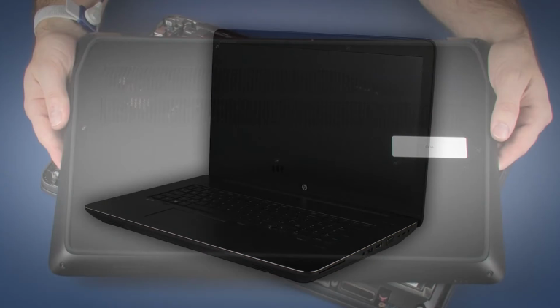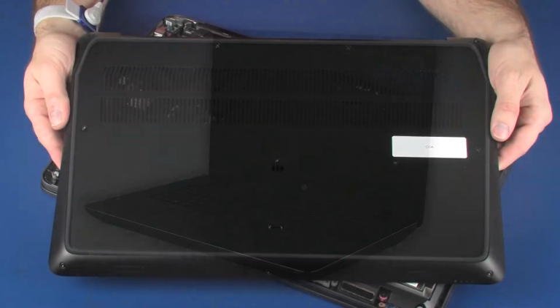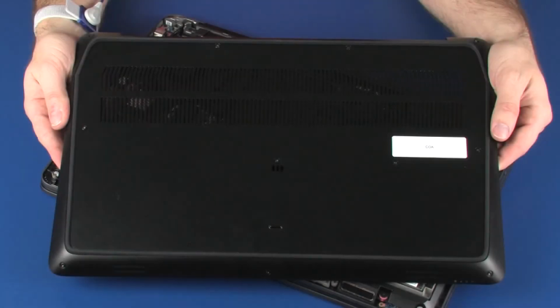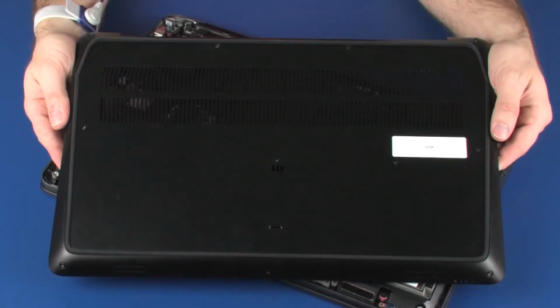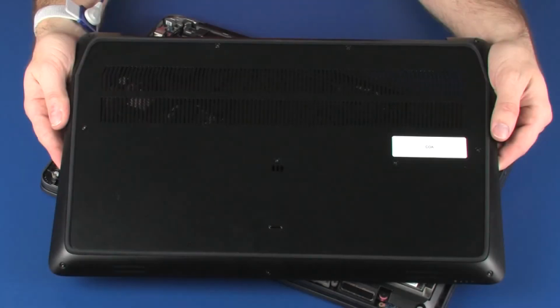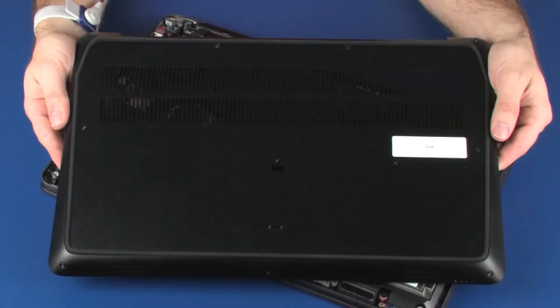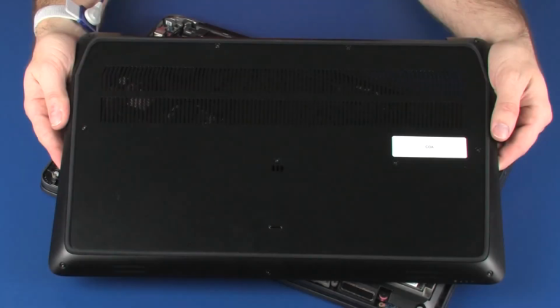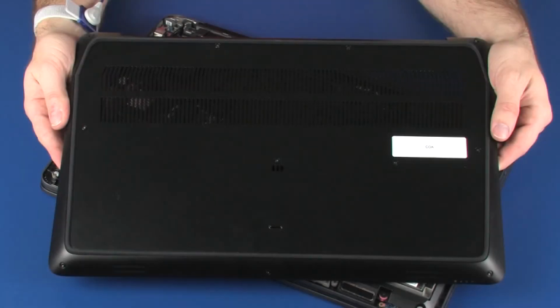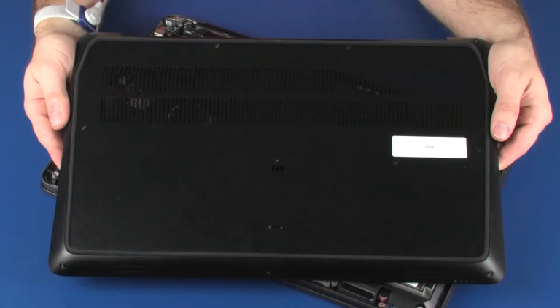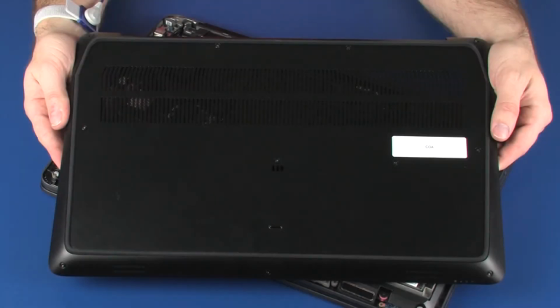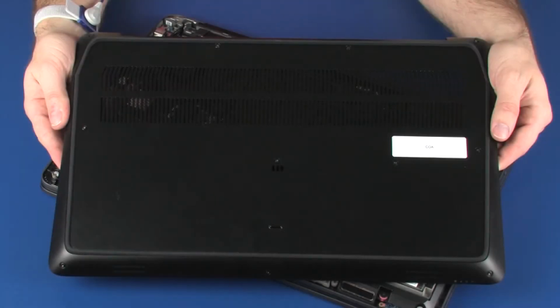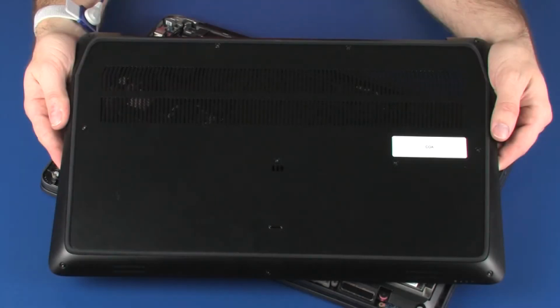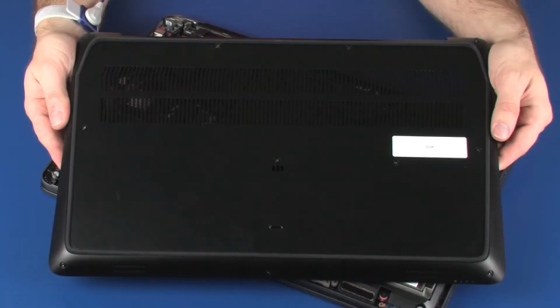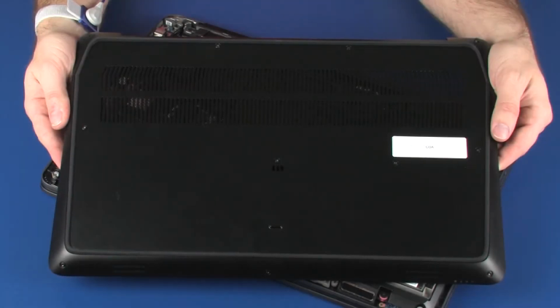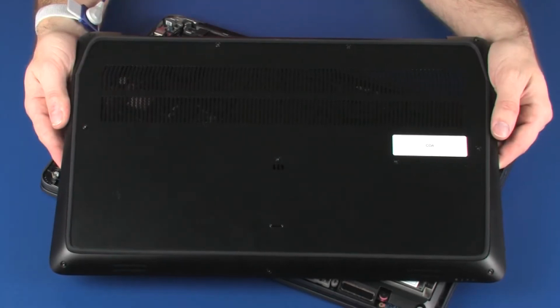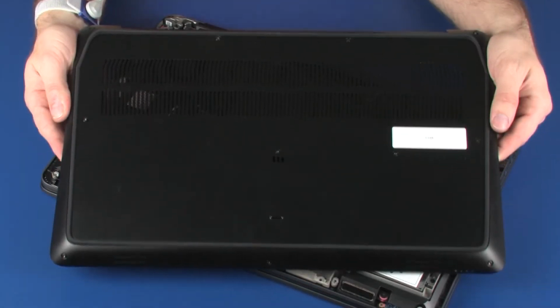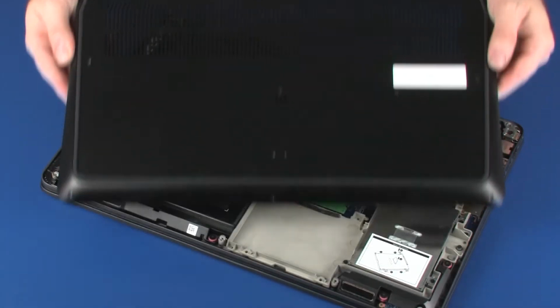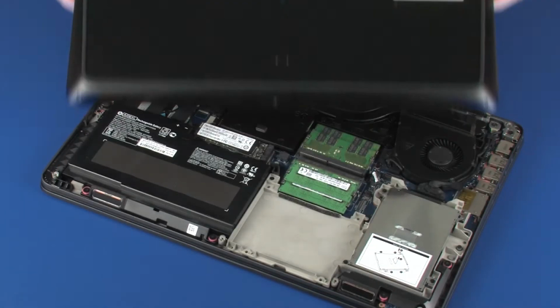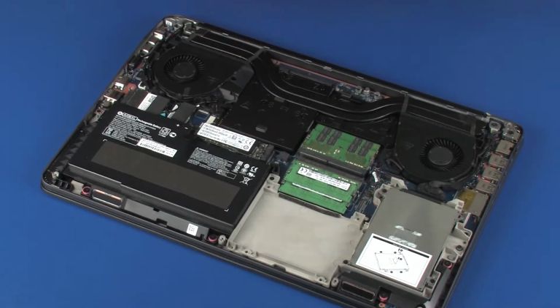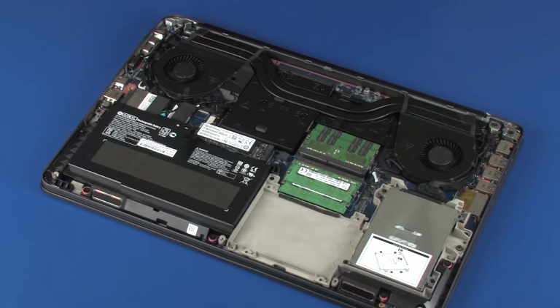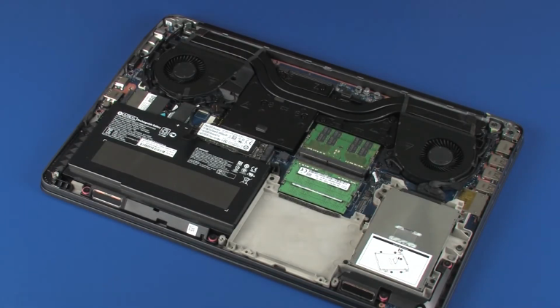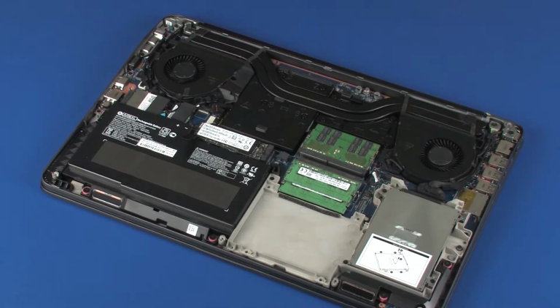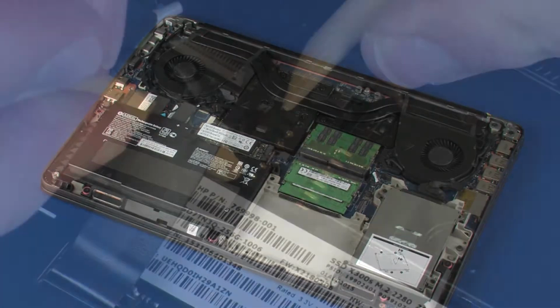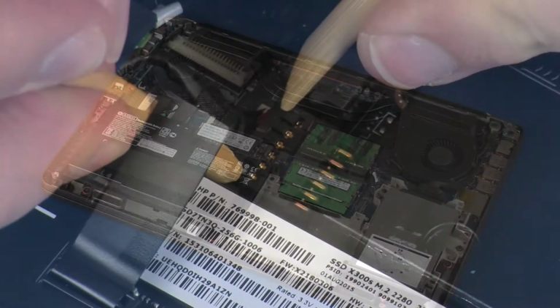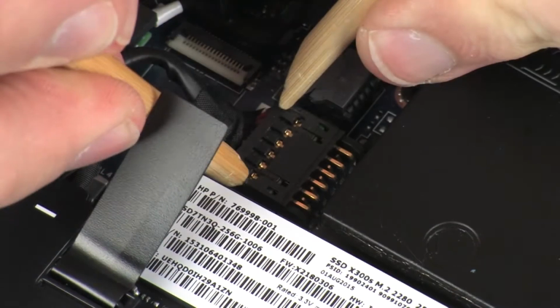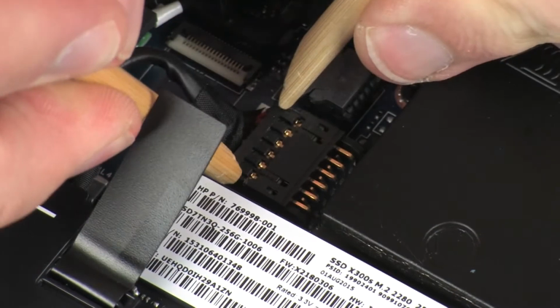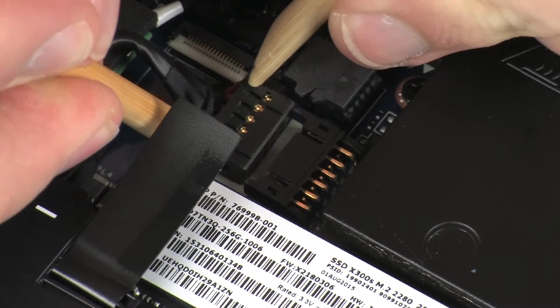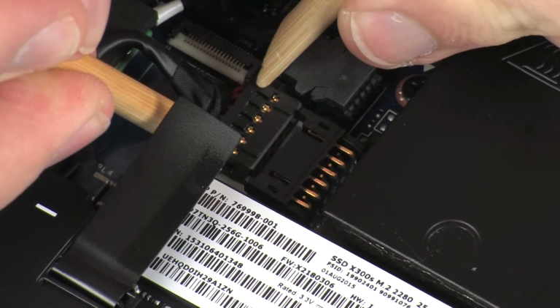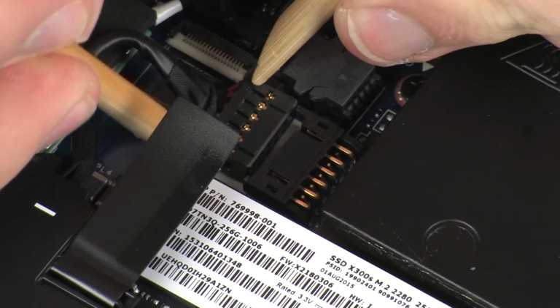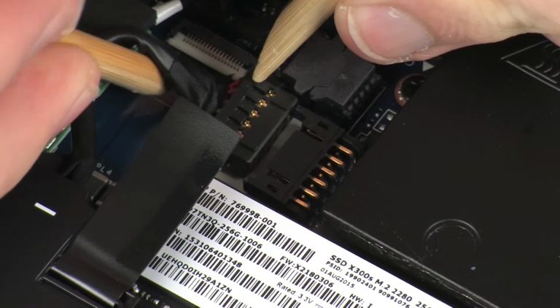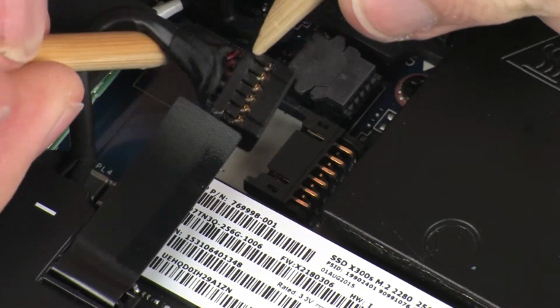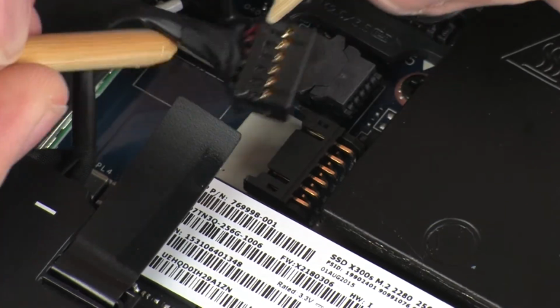Before you begin, remove the base enclosure and disconnect the battery.